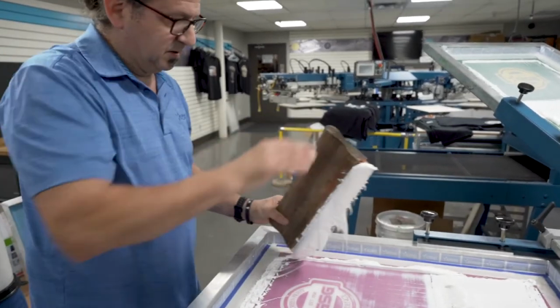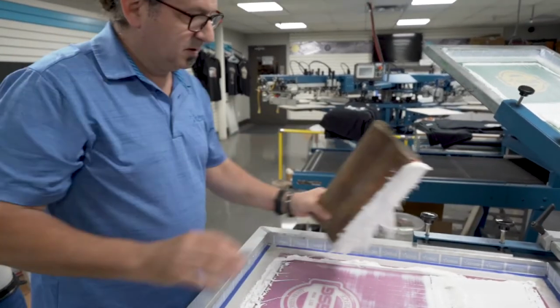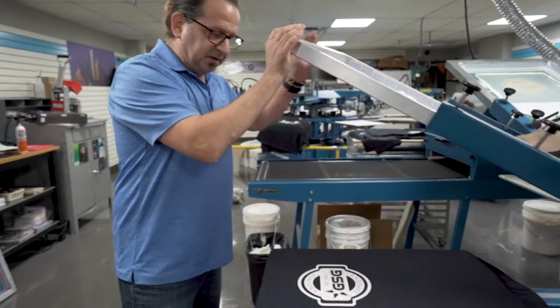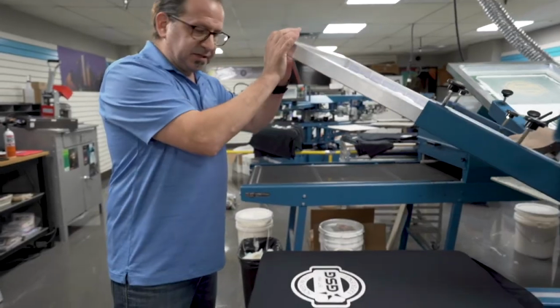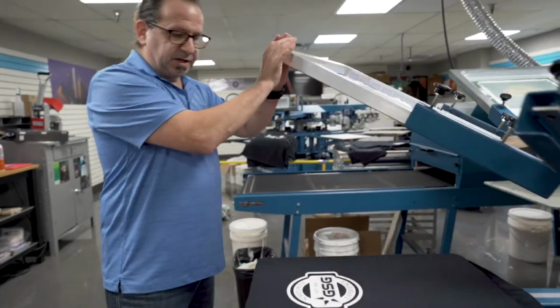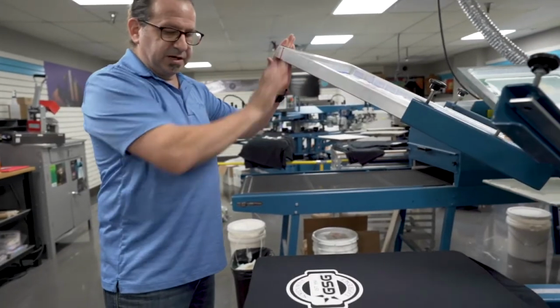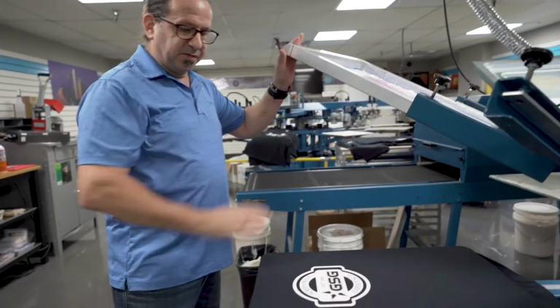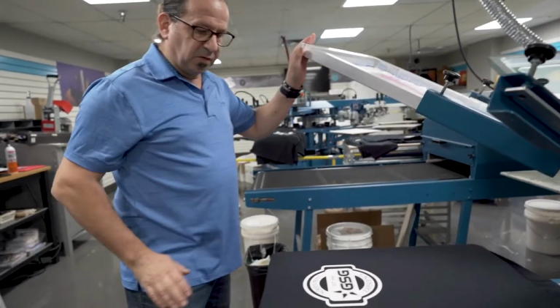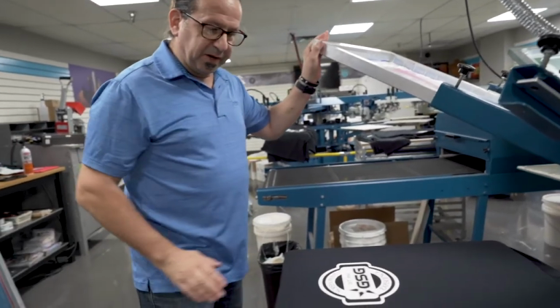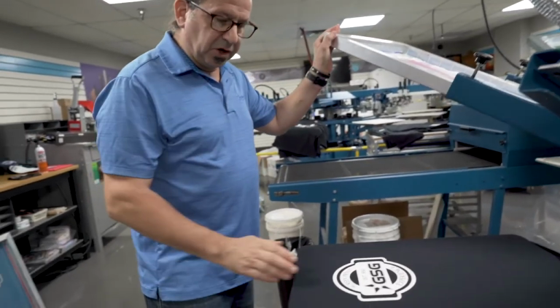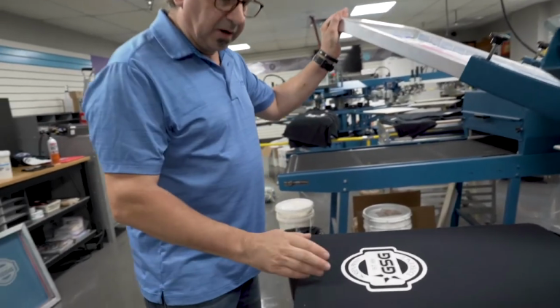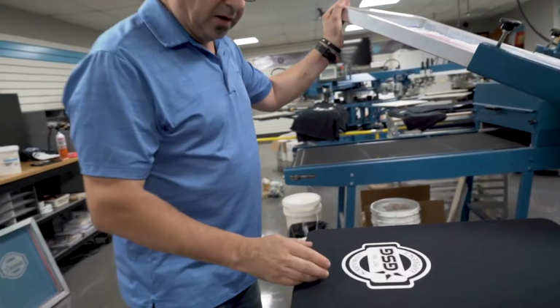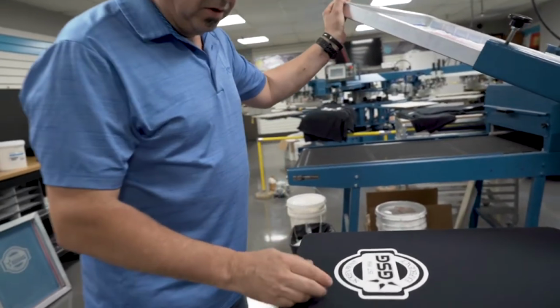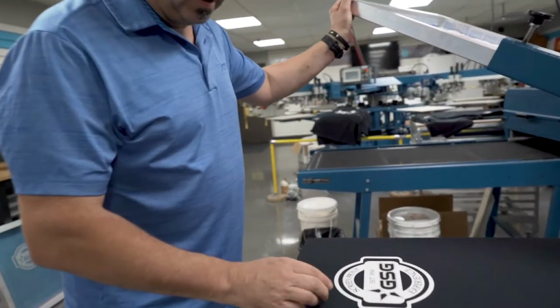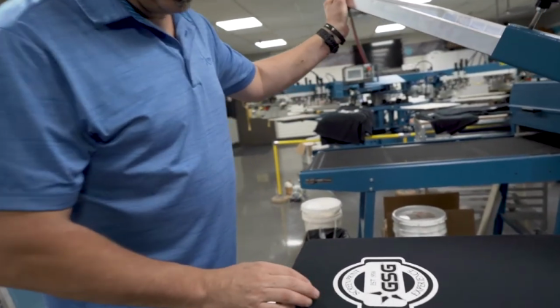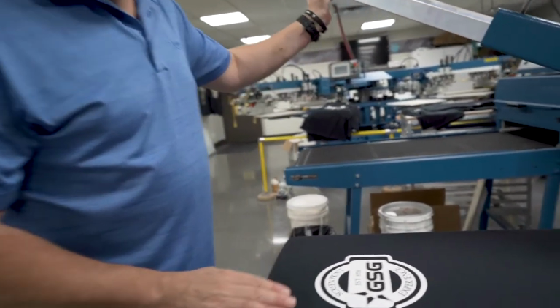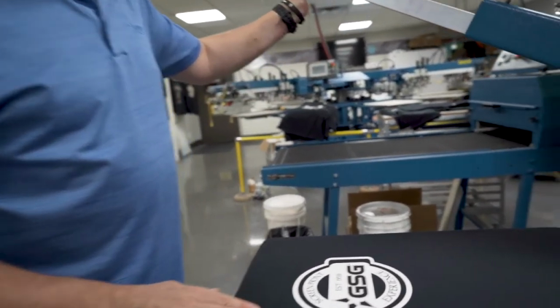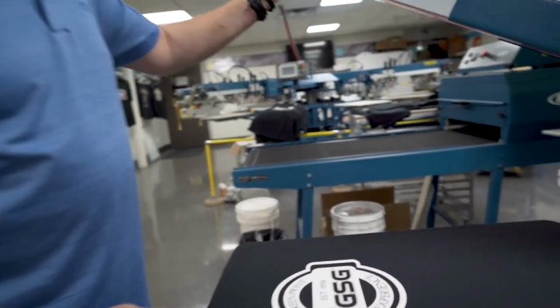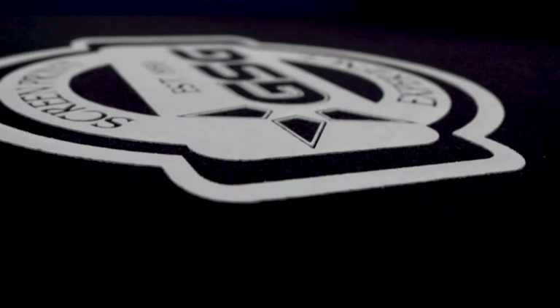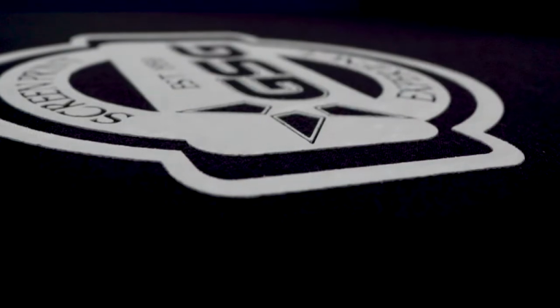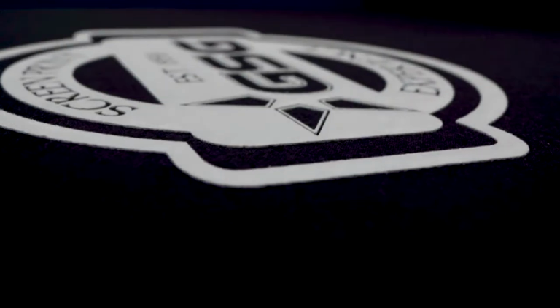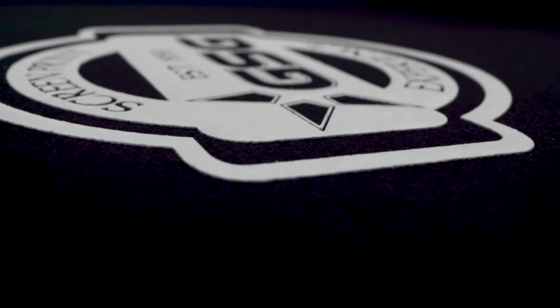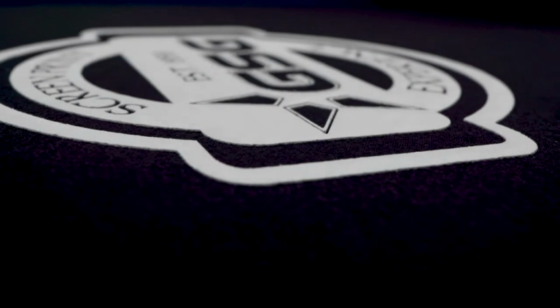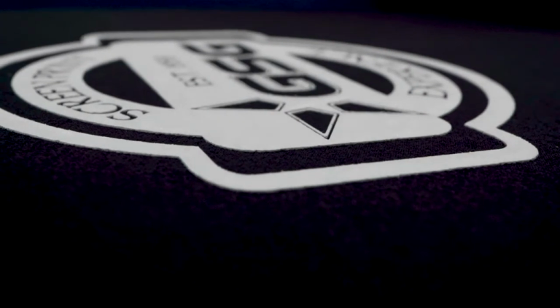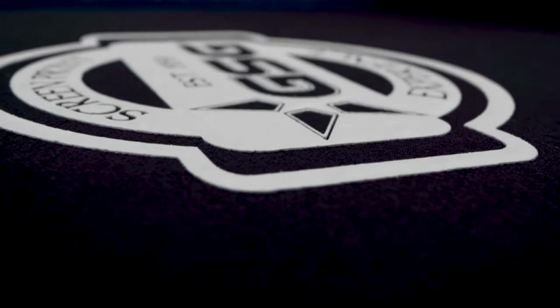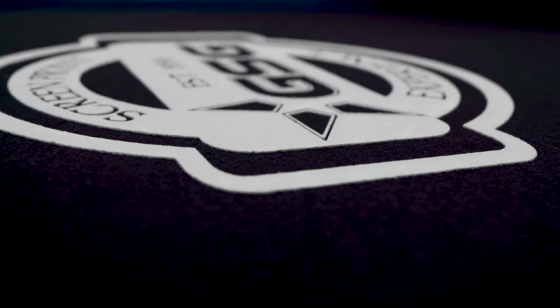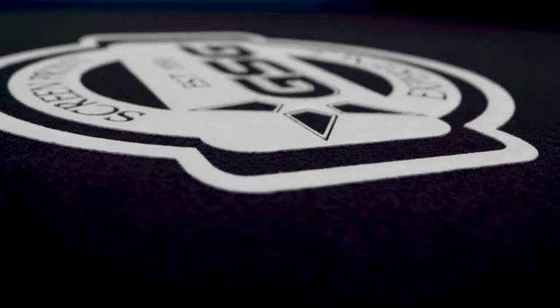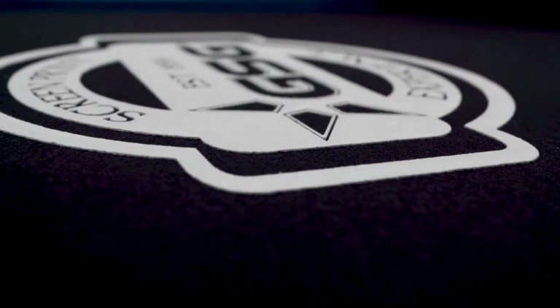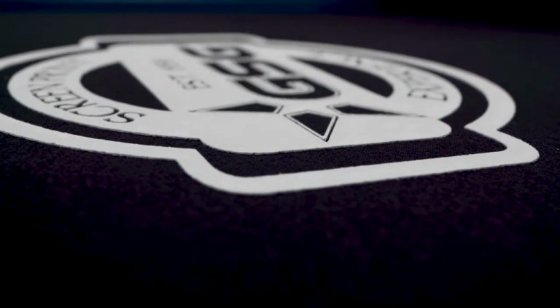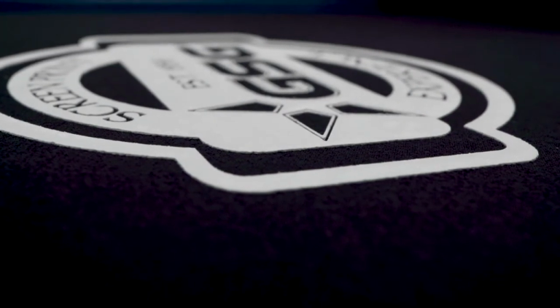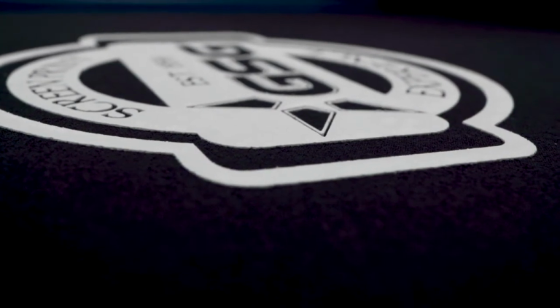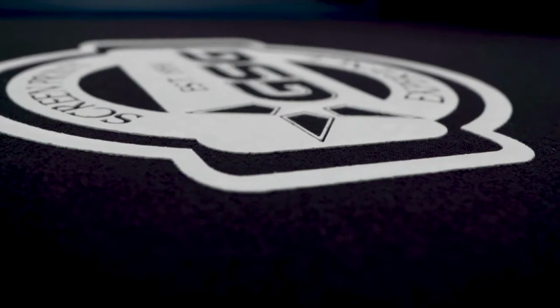And at this stage, before we cure it, you can actually see the height that we've developed with that thick stencil.